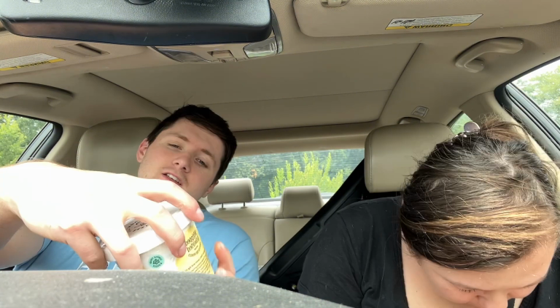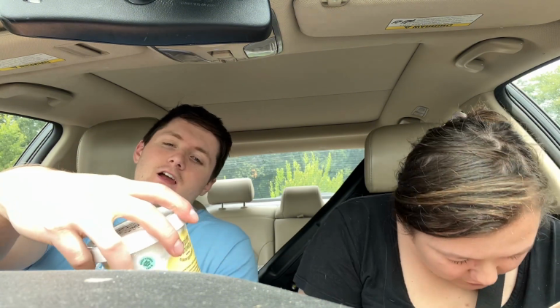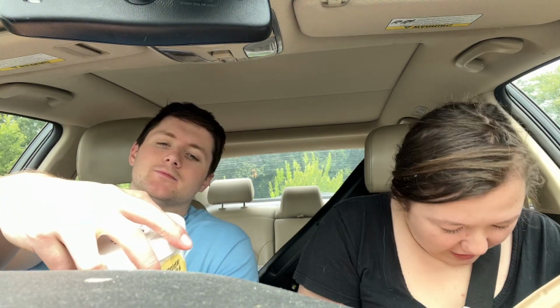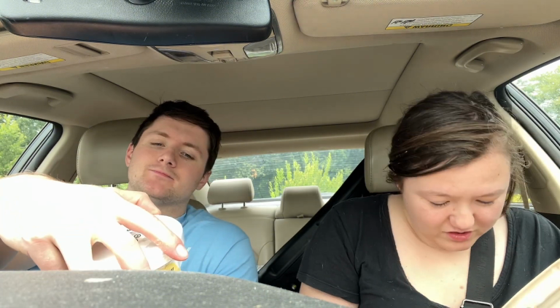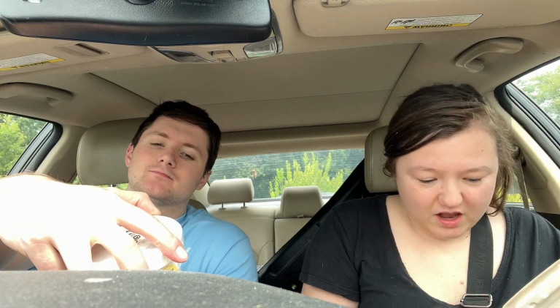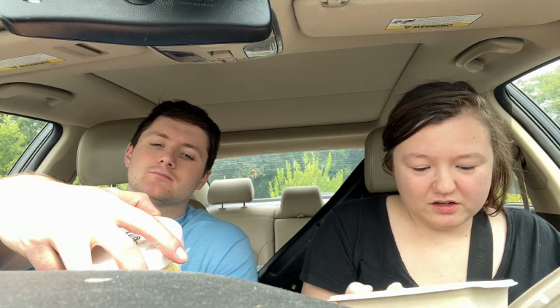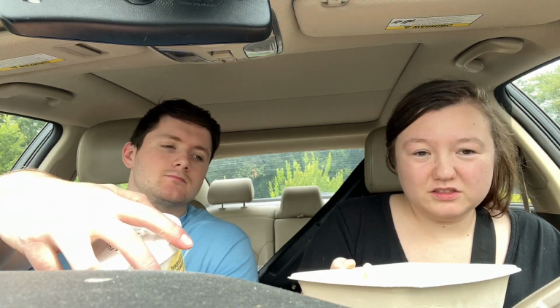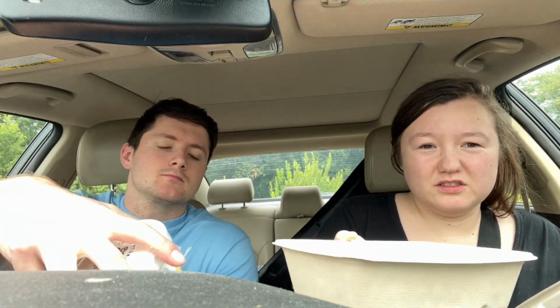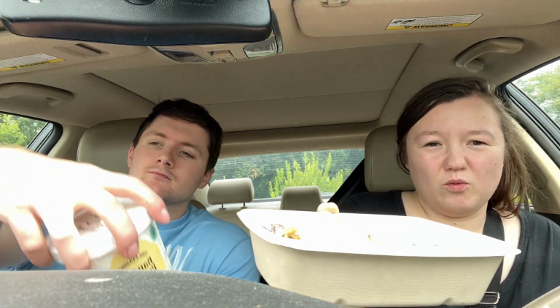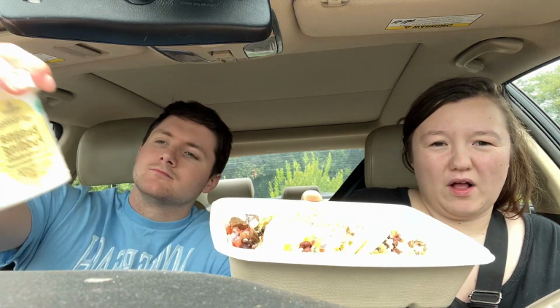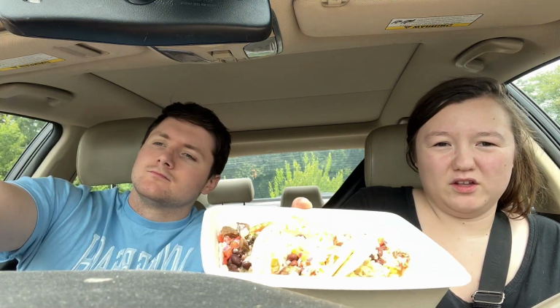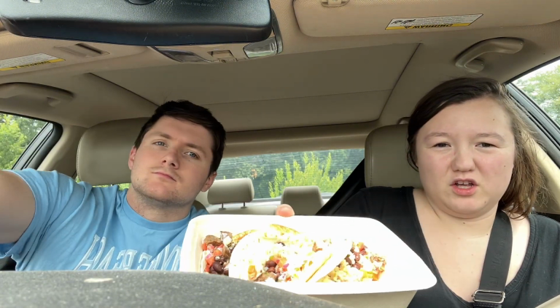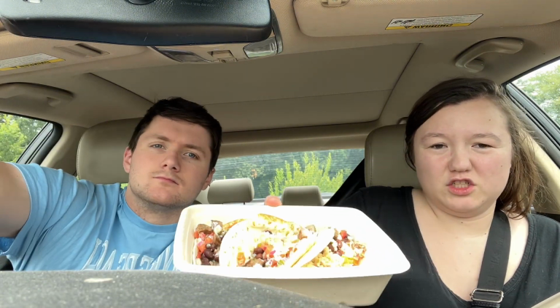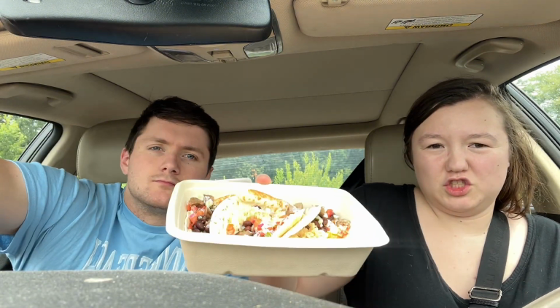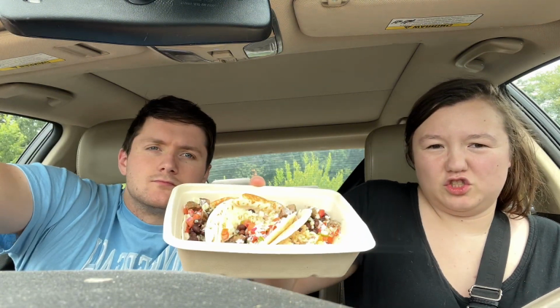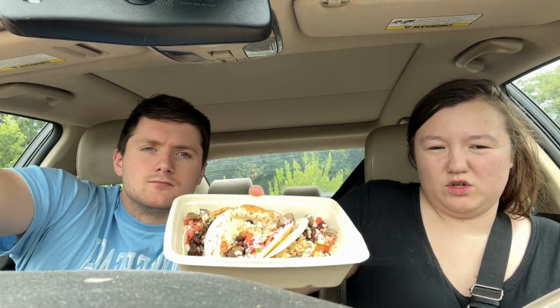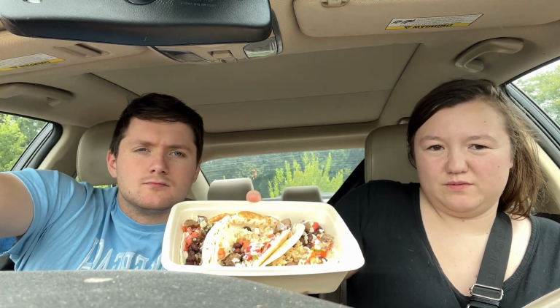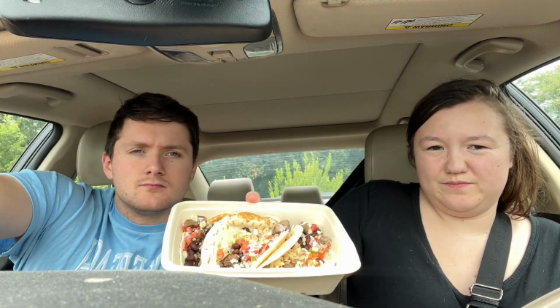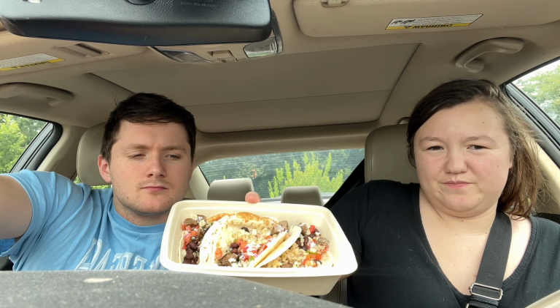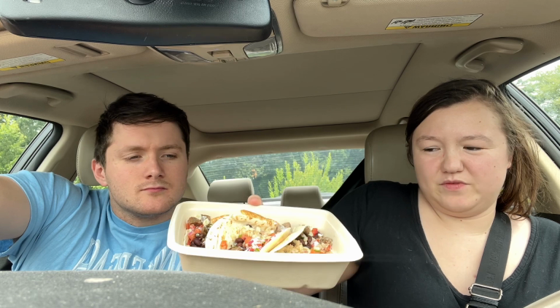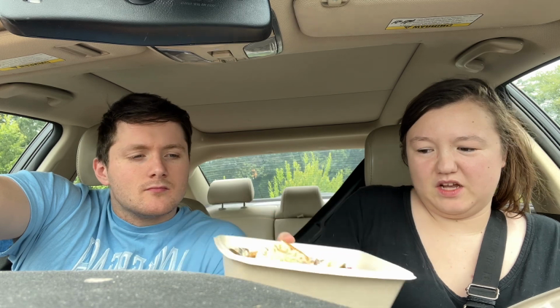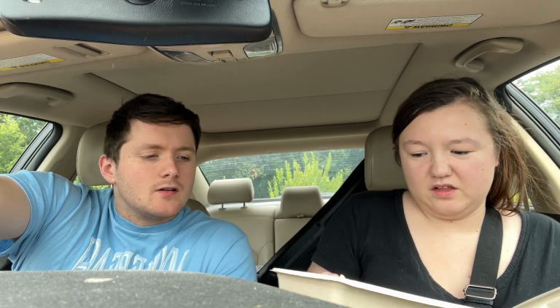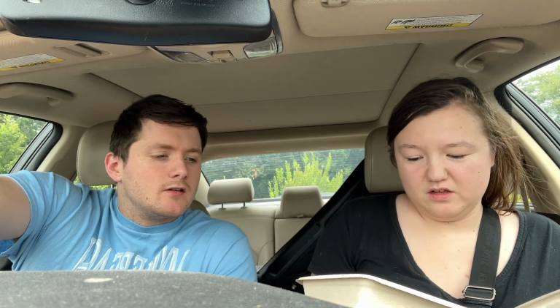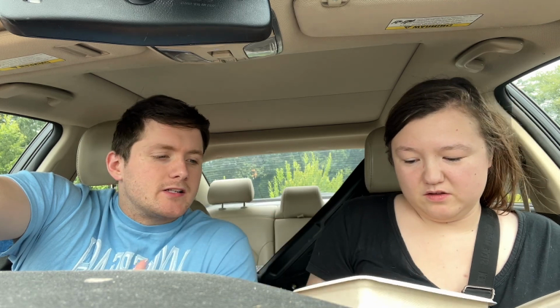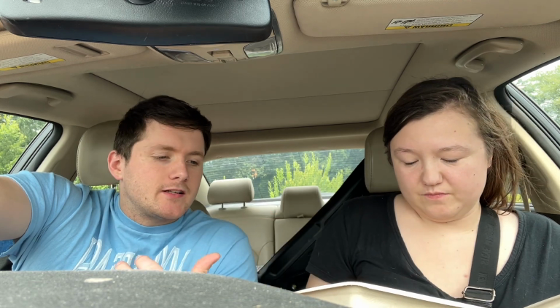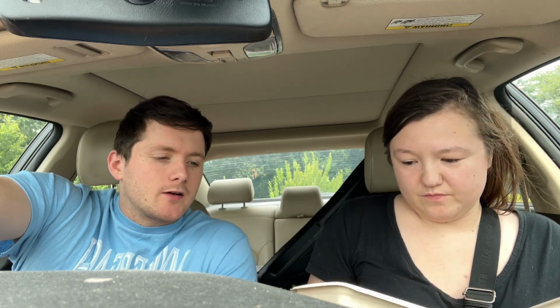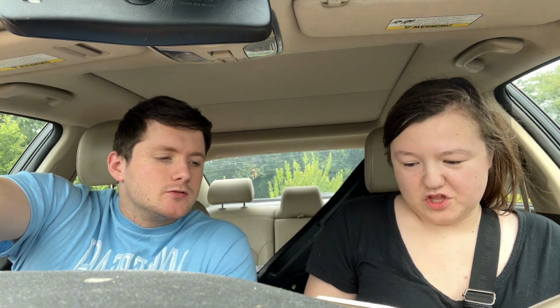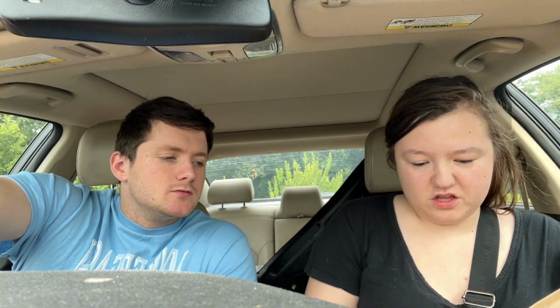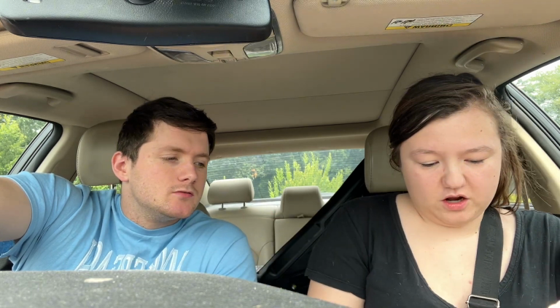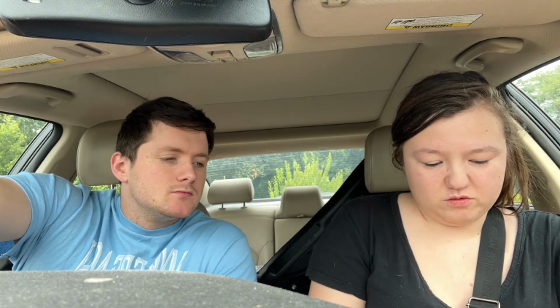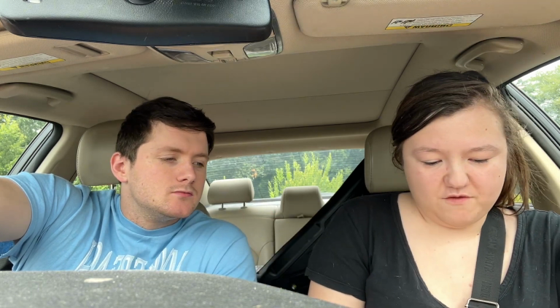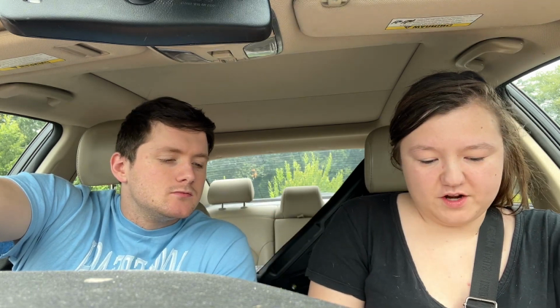Solid. Here are Gavin's tacos. Wow, they look so good. He got steak tacos — steak tacos with stuff on it.